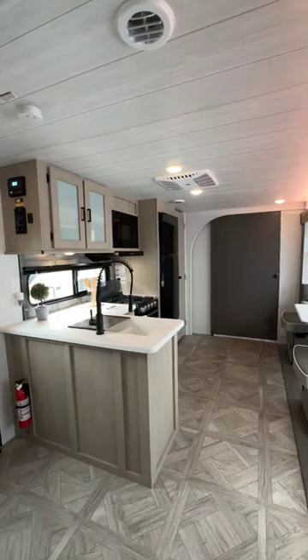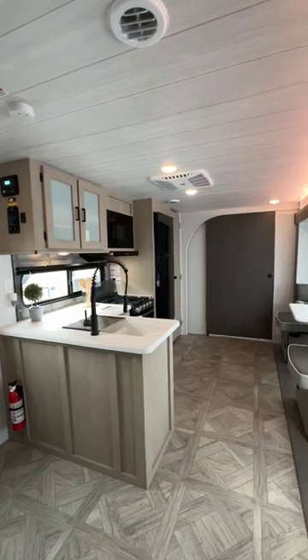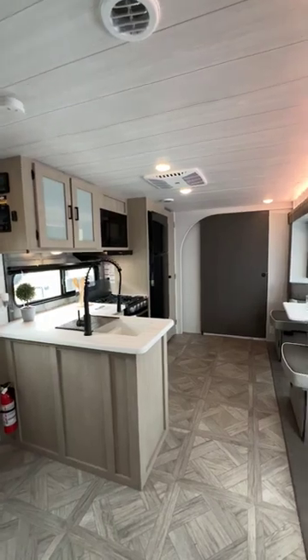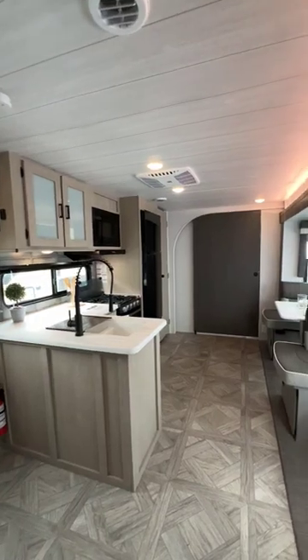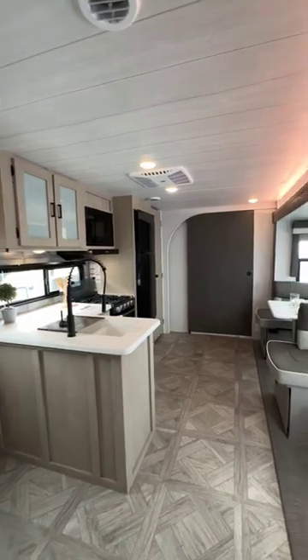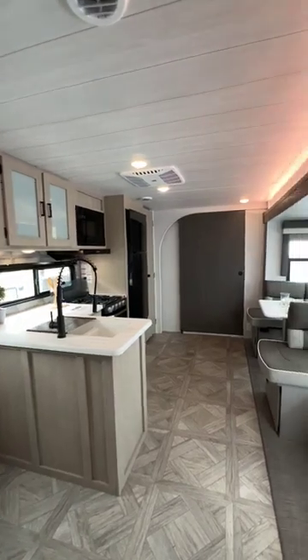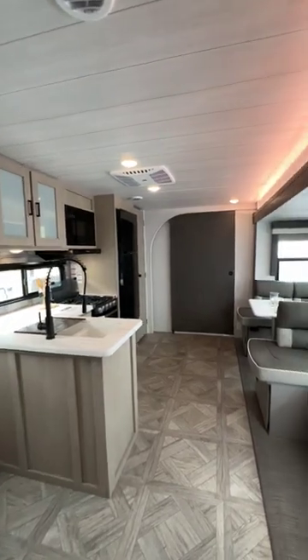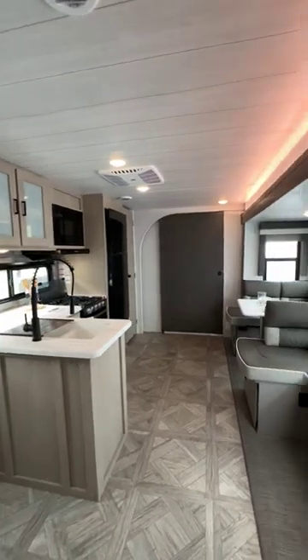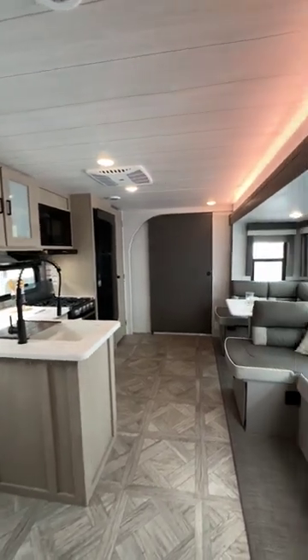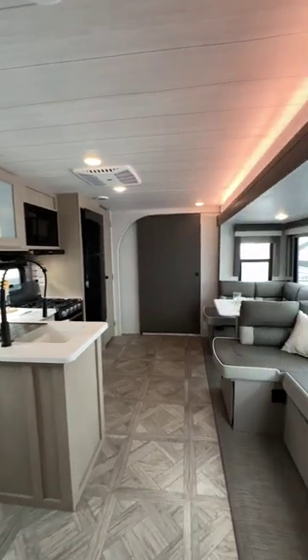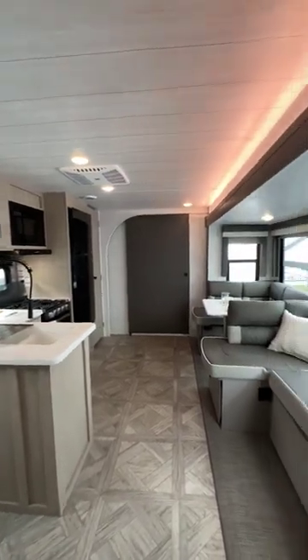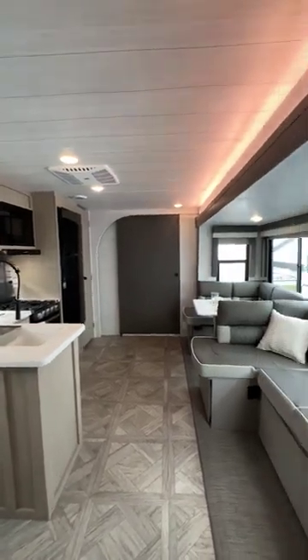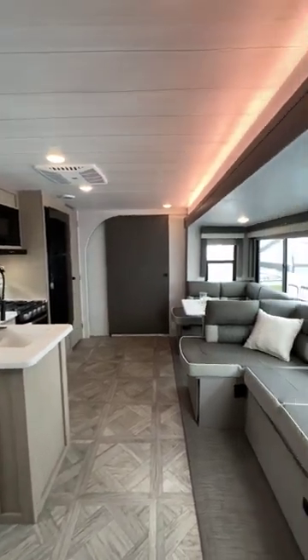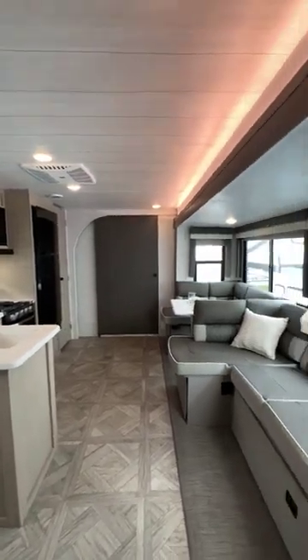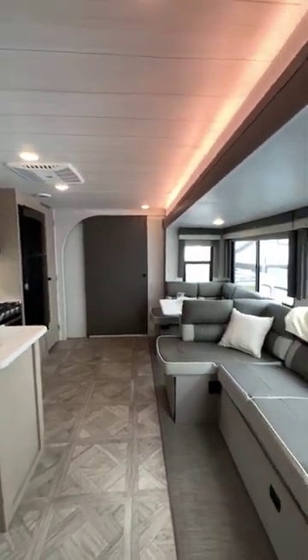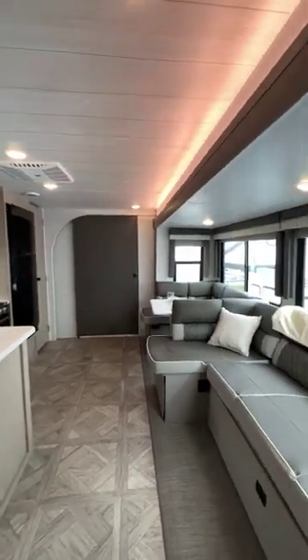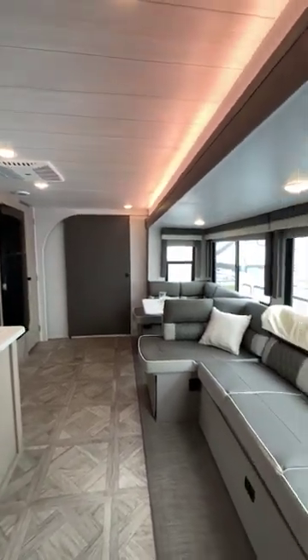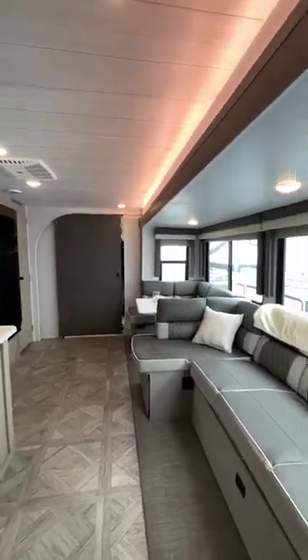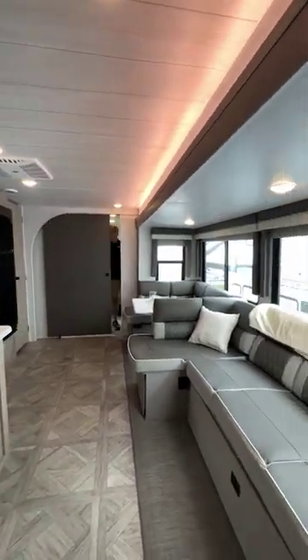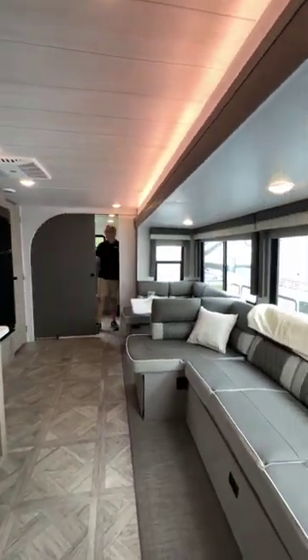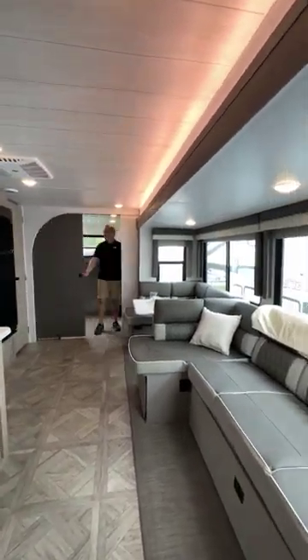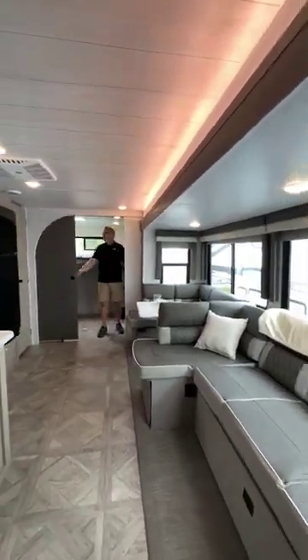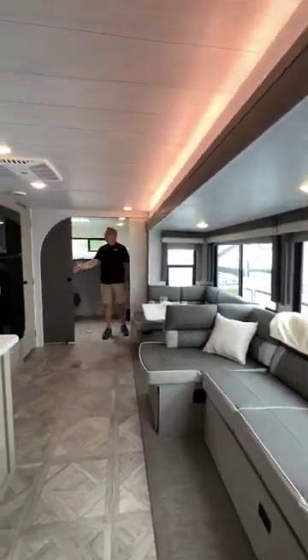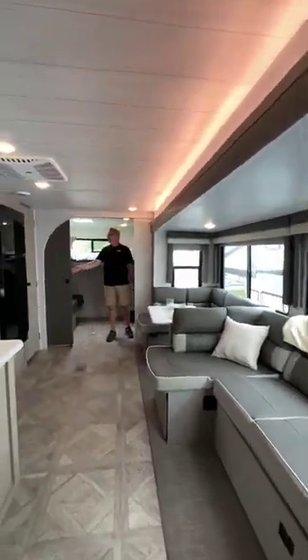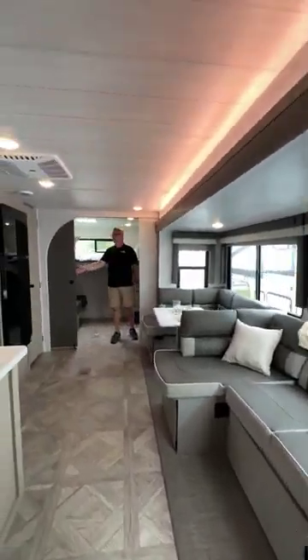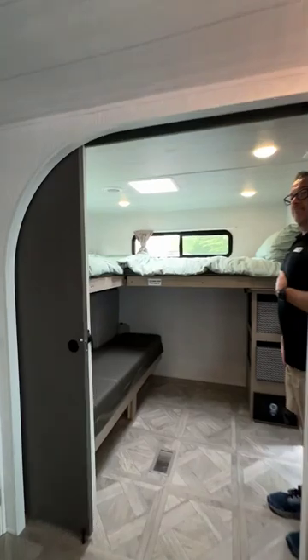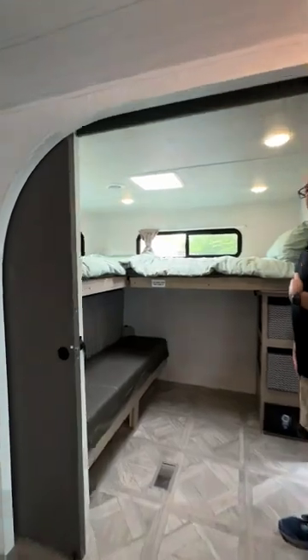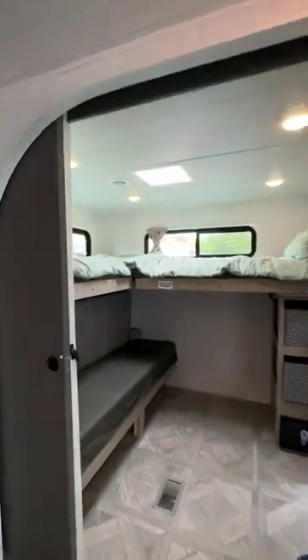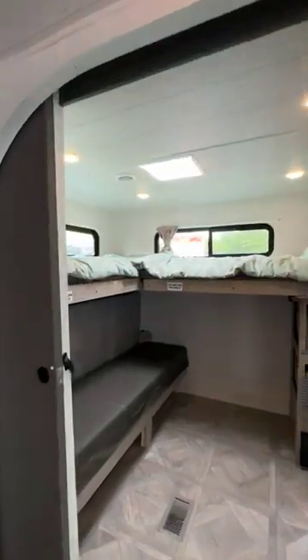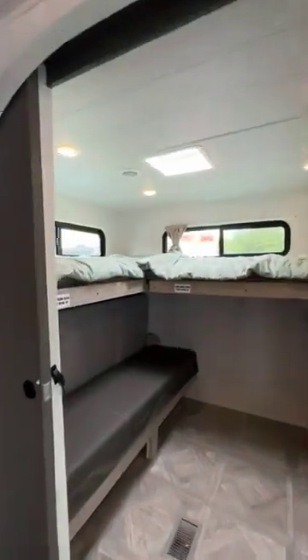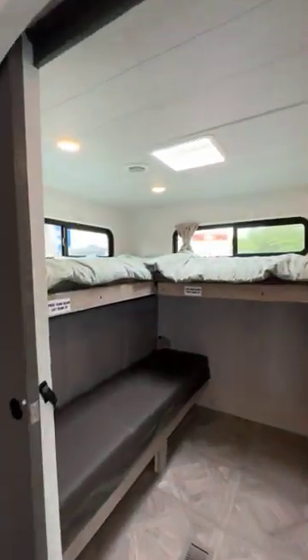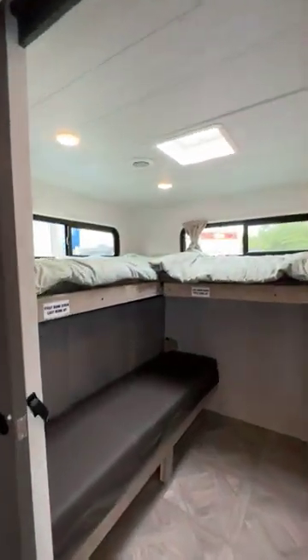Is not having a nice bunk room a deal breaker for you and your family? Well, let's just say deals are being made in this RV — let's check it out.